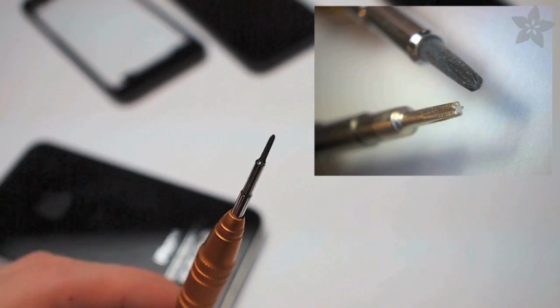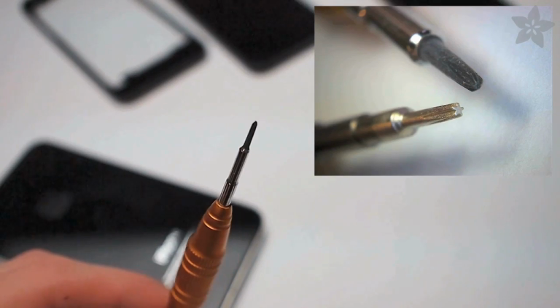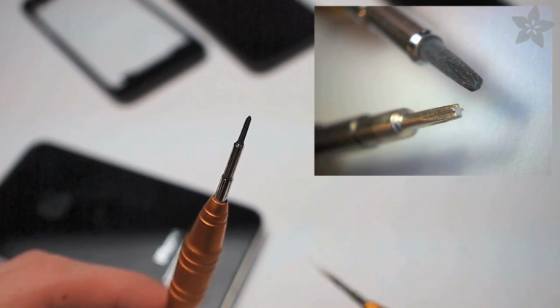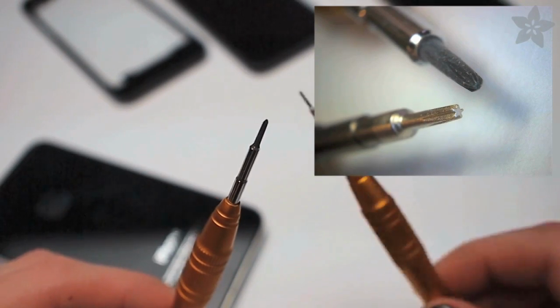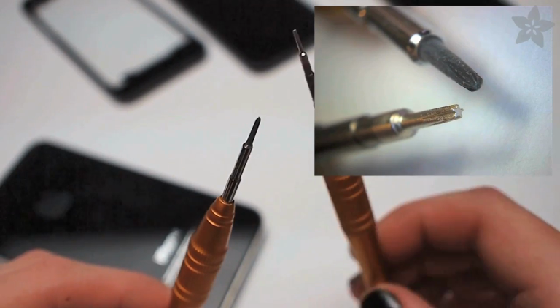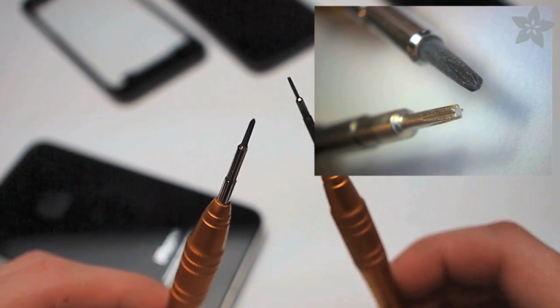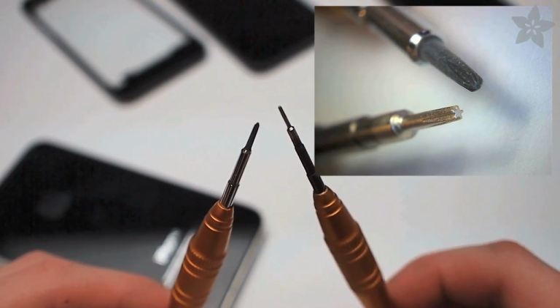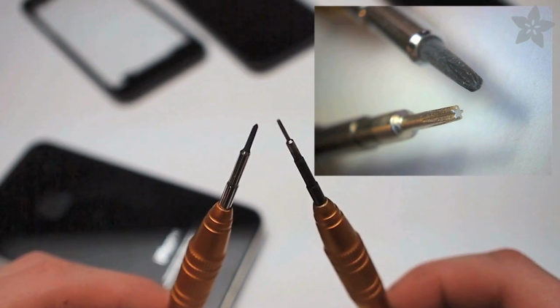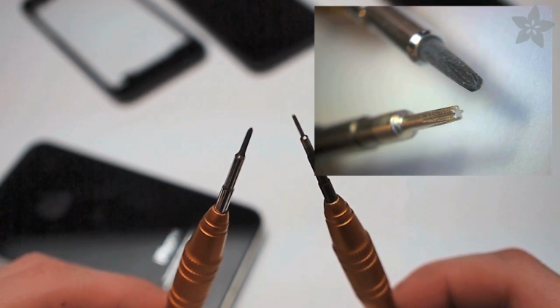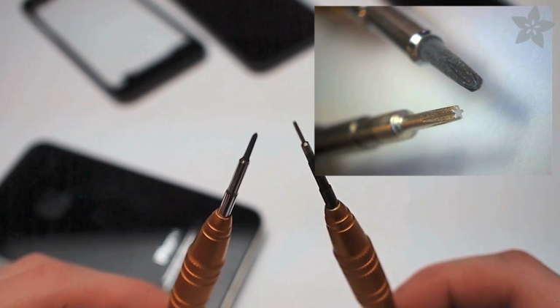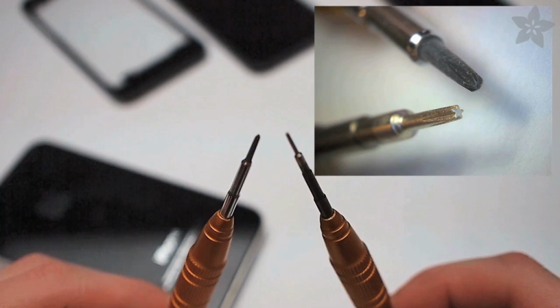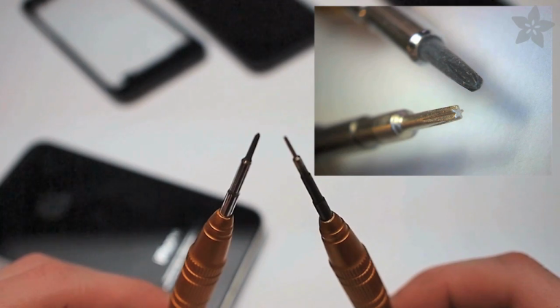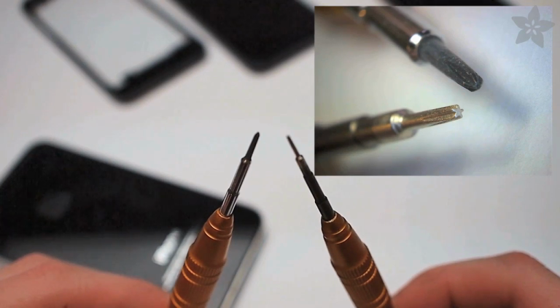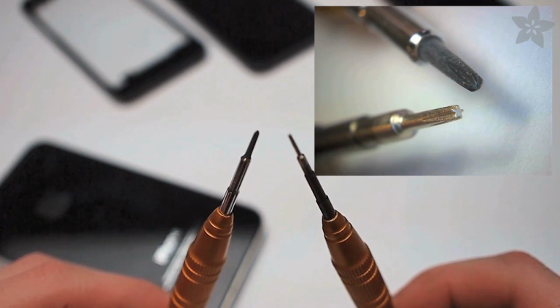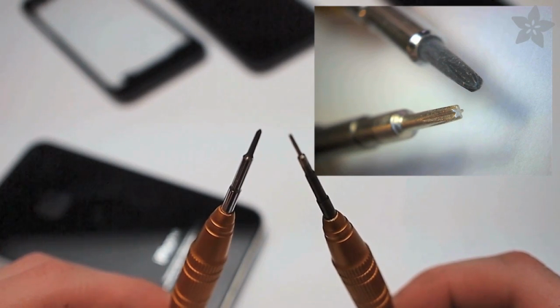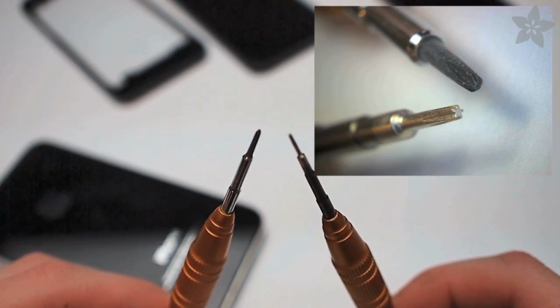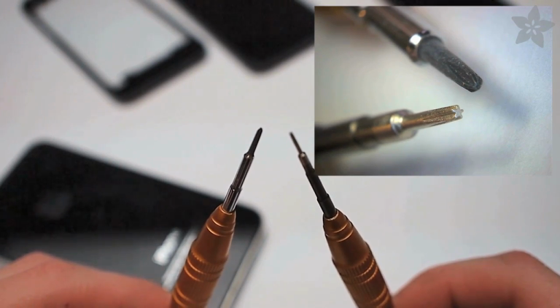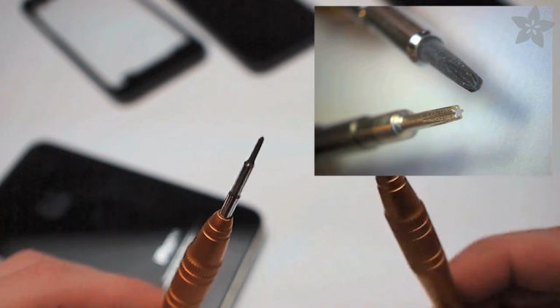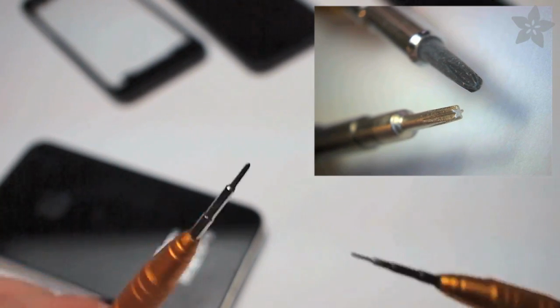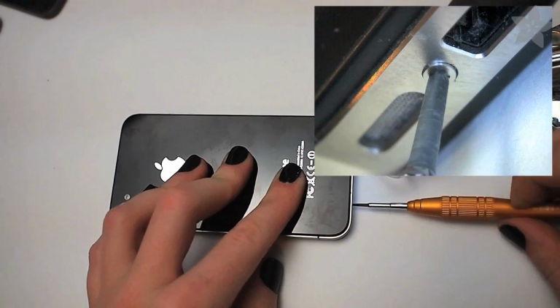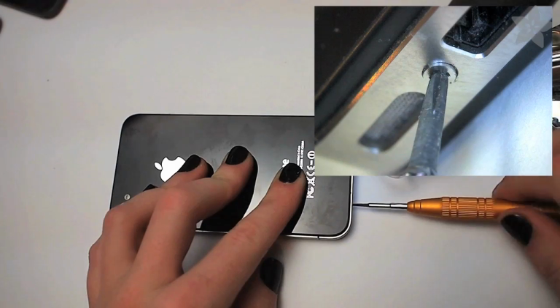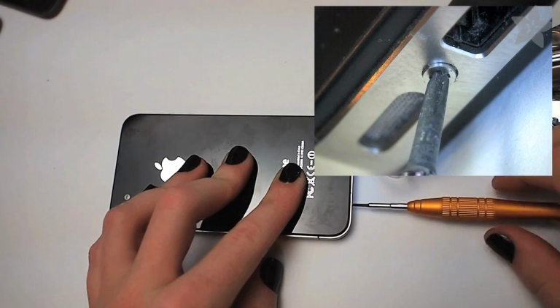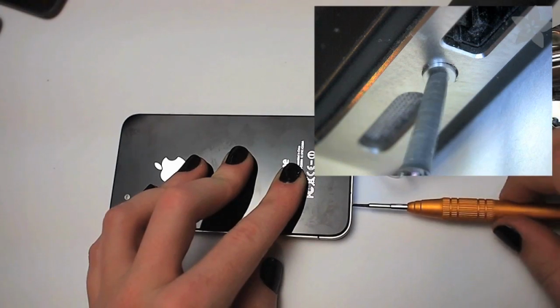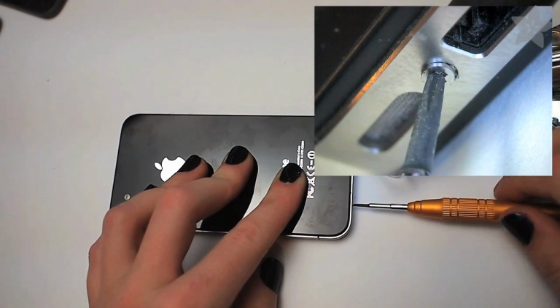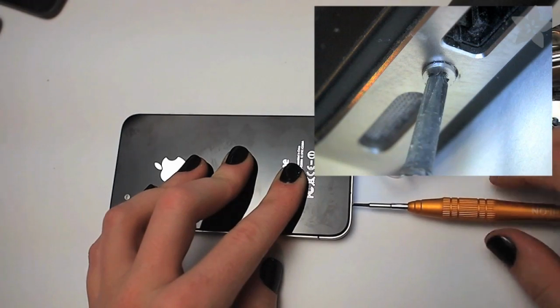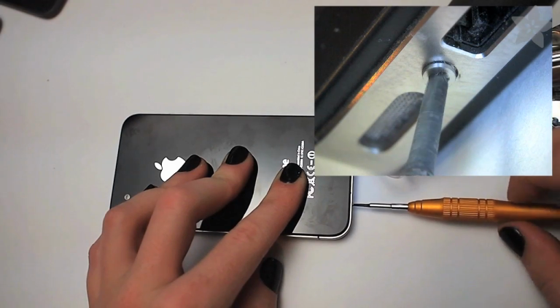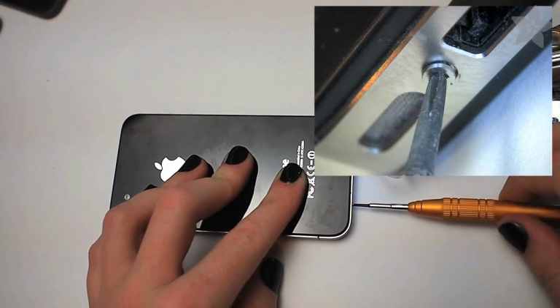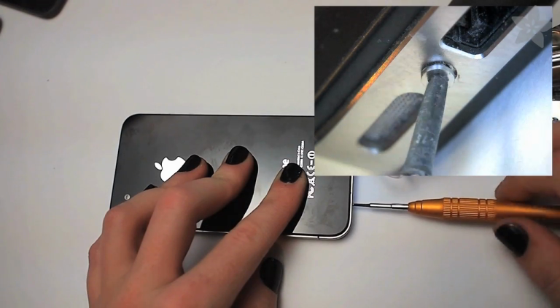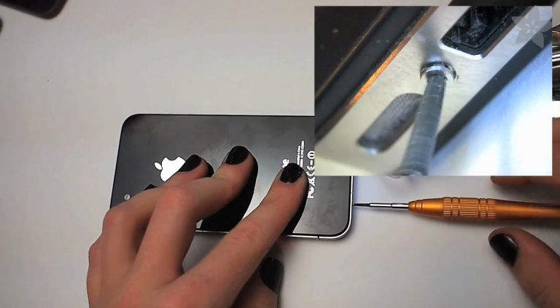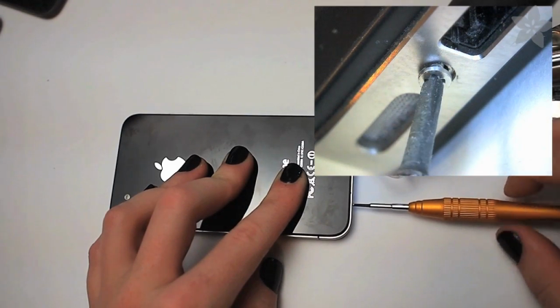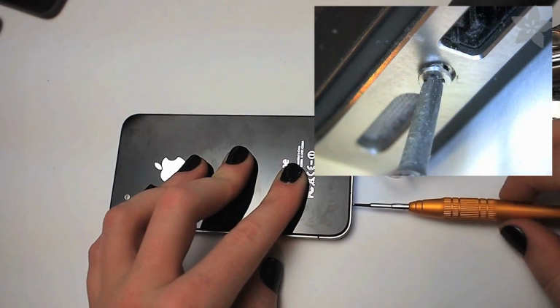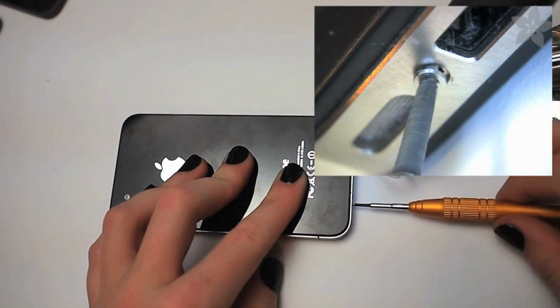We also carry both screwdrivers you might need for this mod, and the USB microscope can give us a nice close-up of it in action.